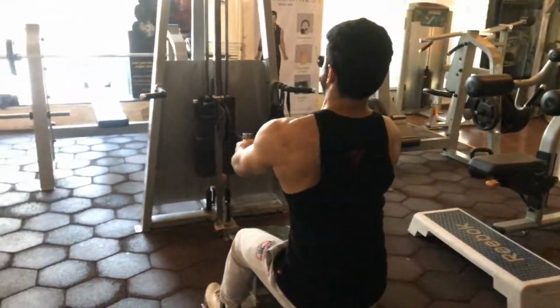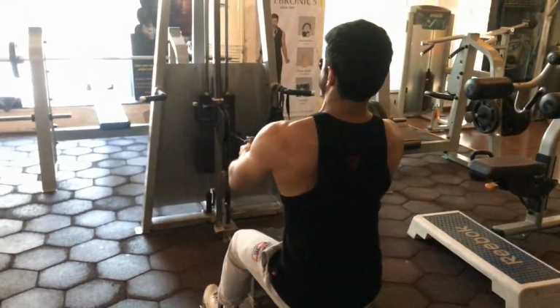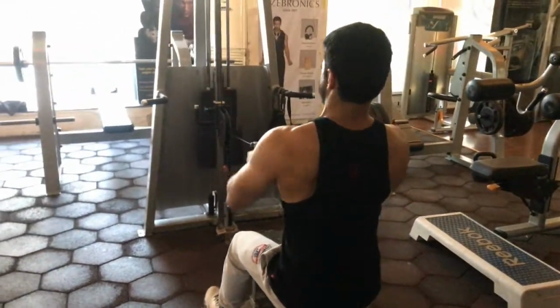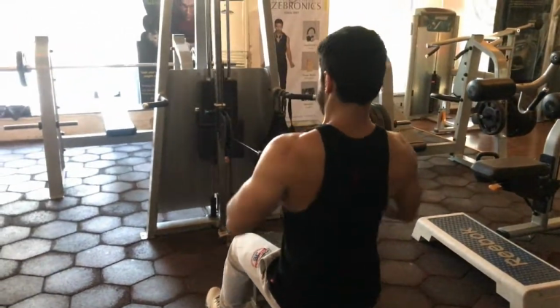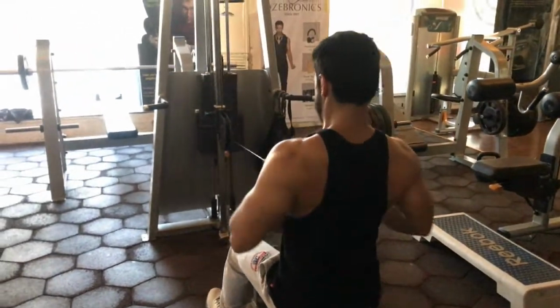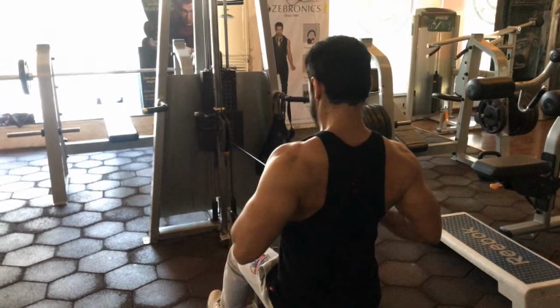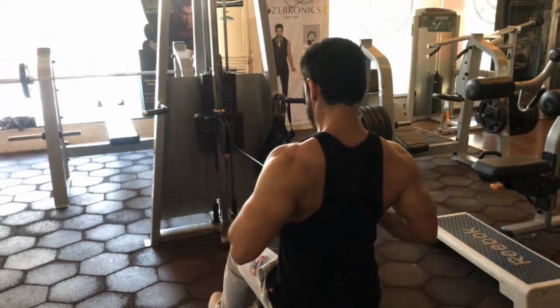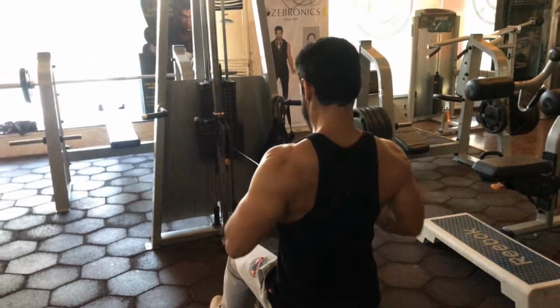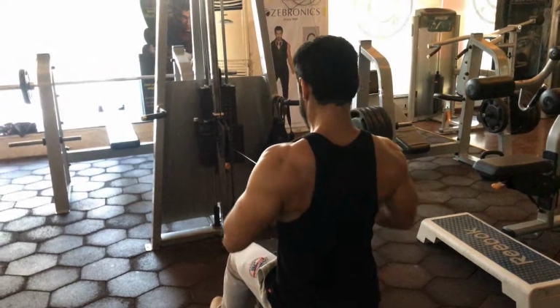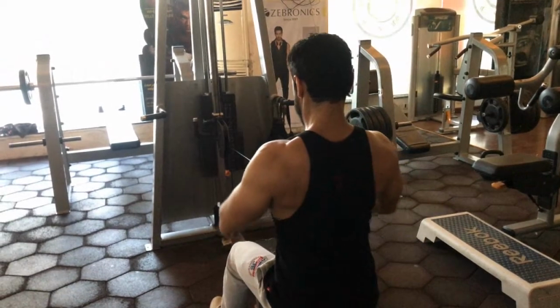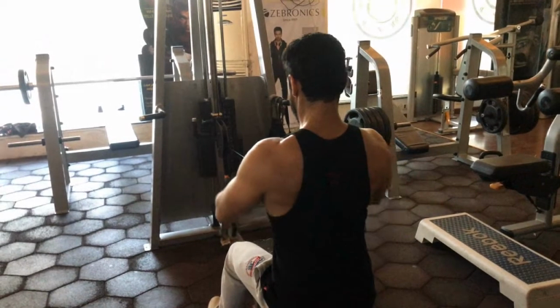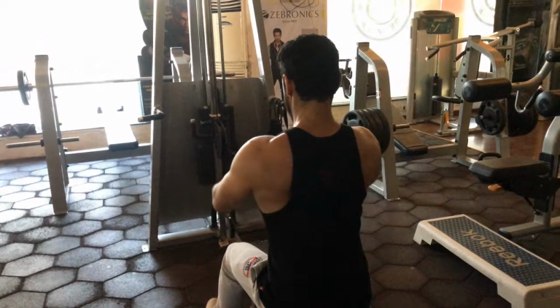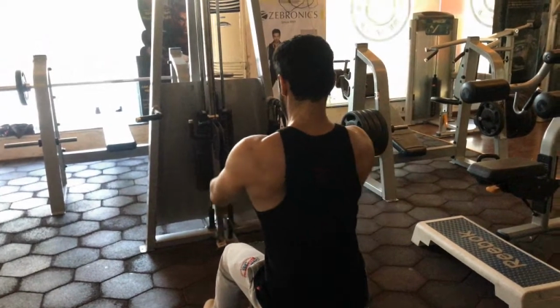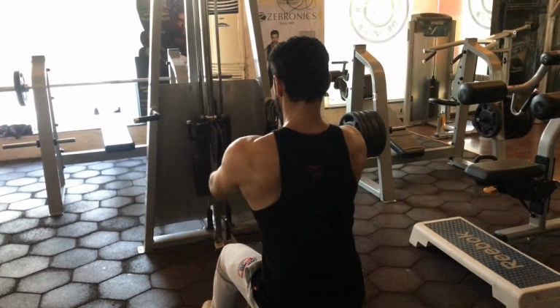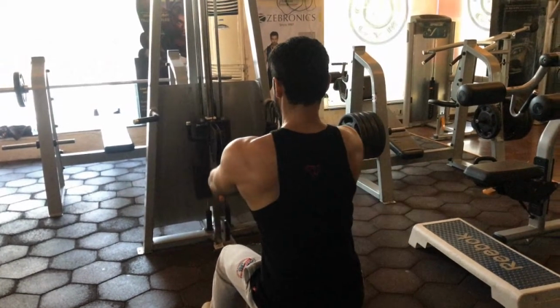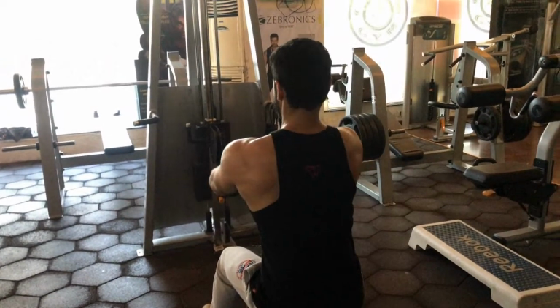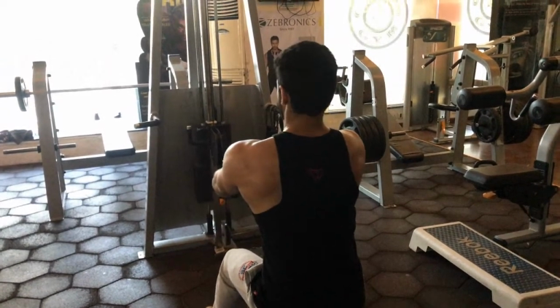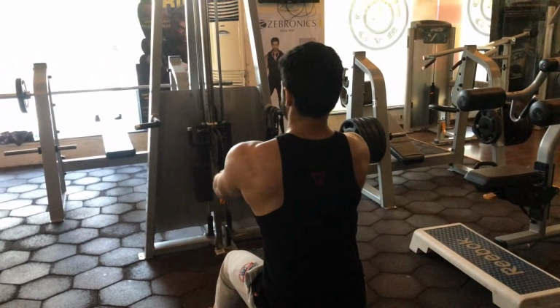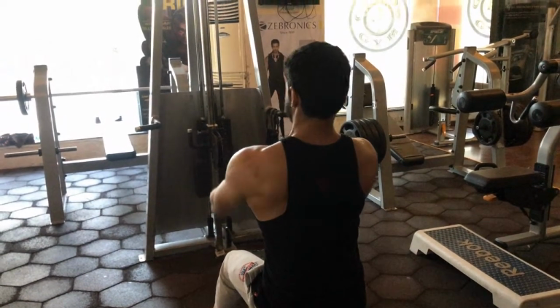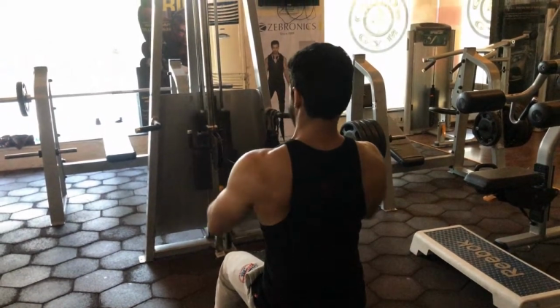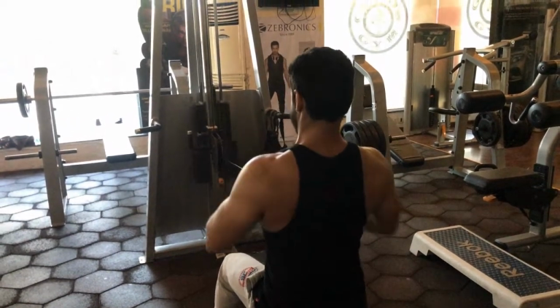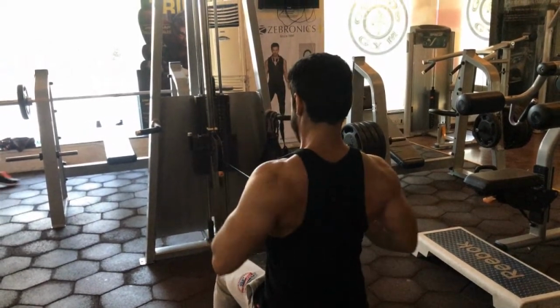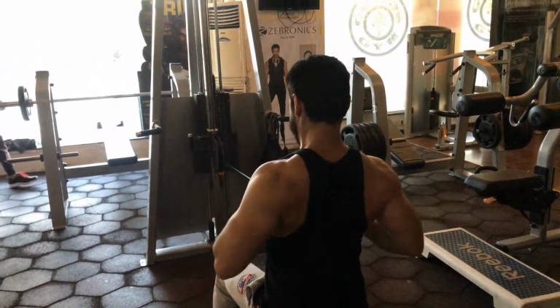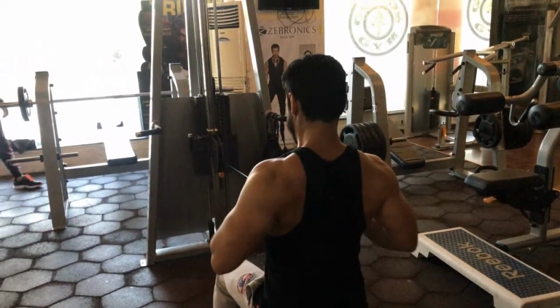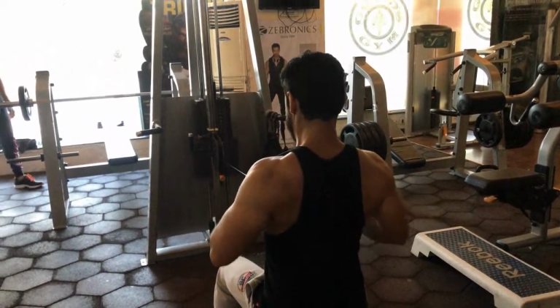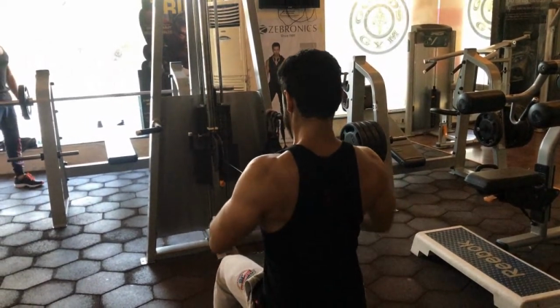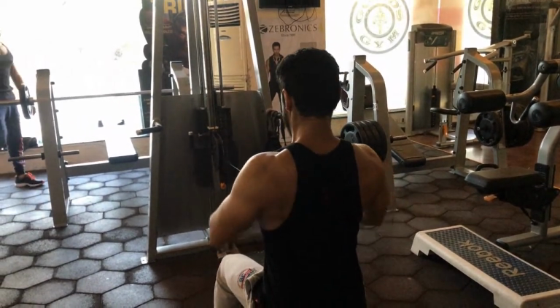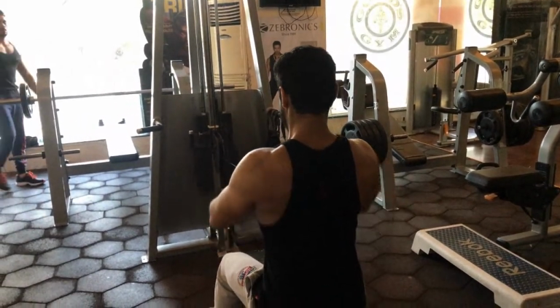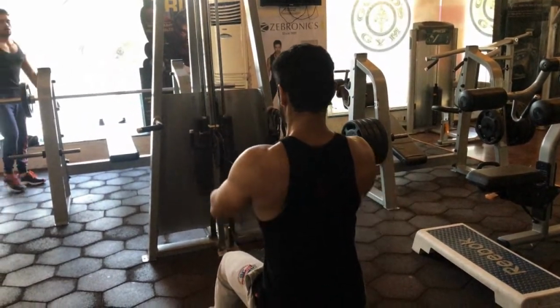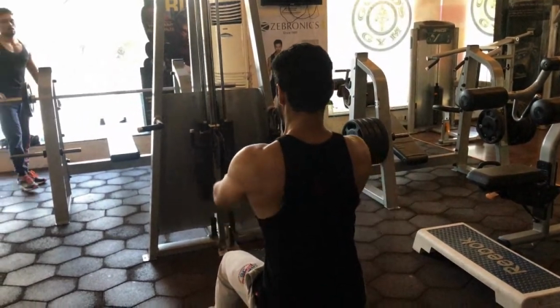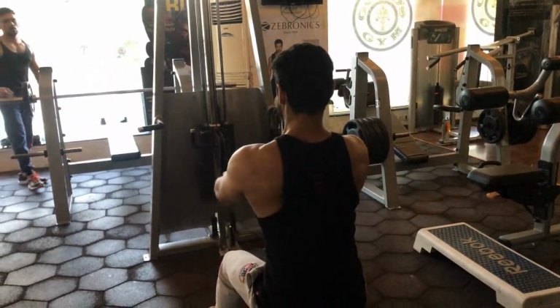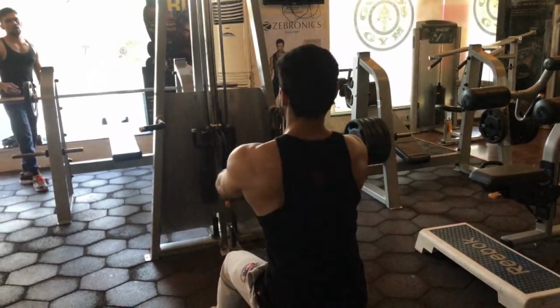Friends, our hands should not go behind our body. We will move in the same line.